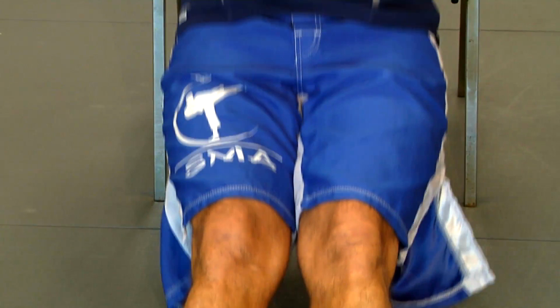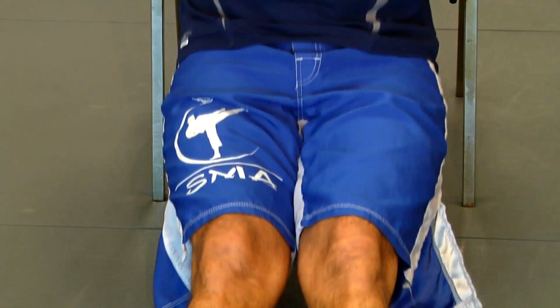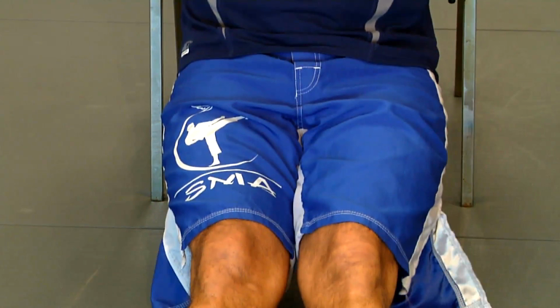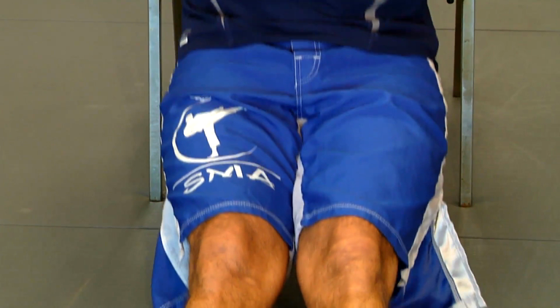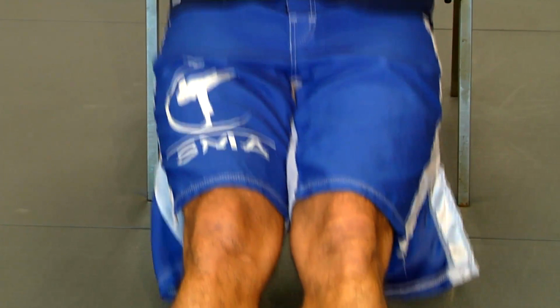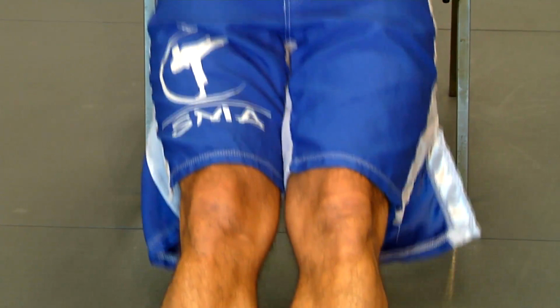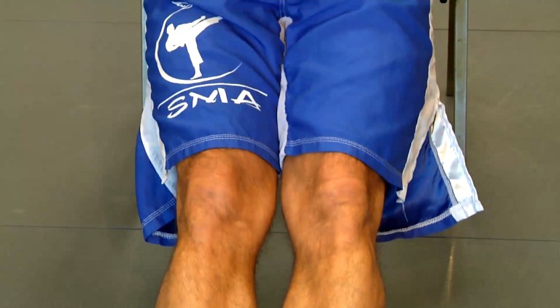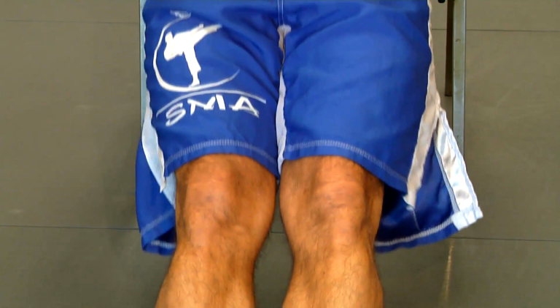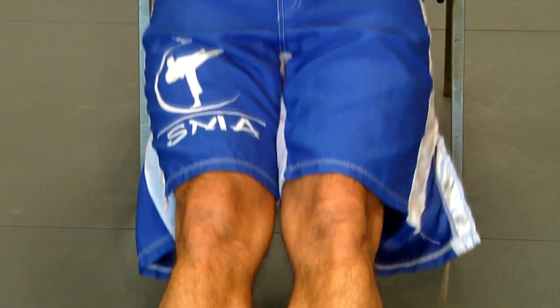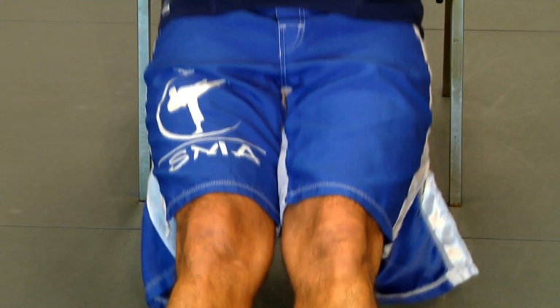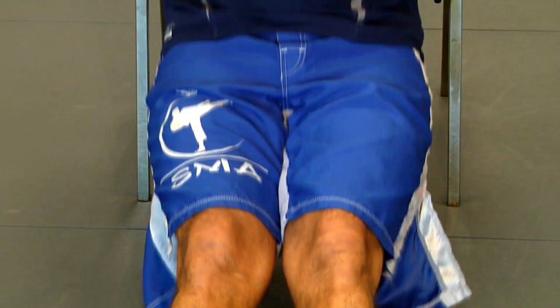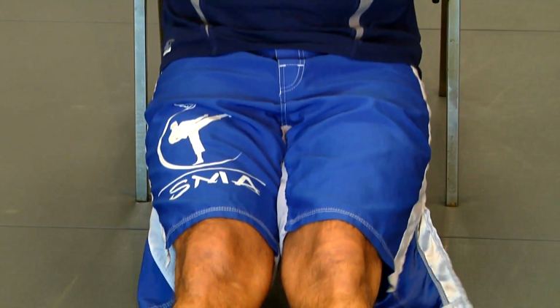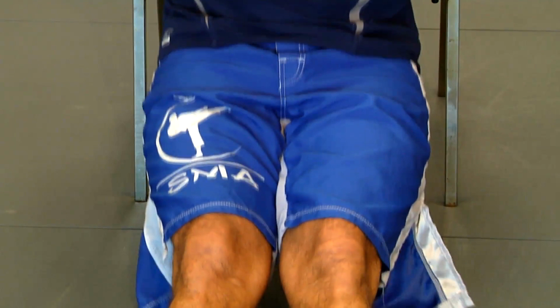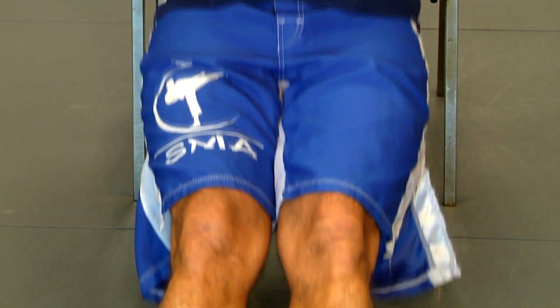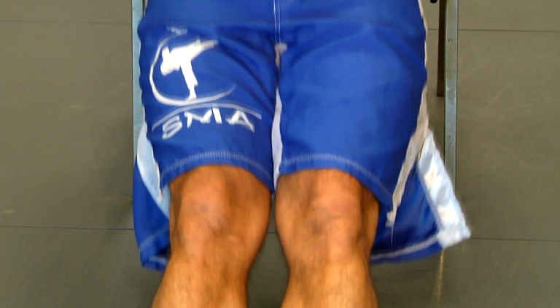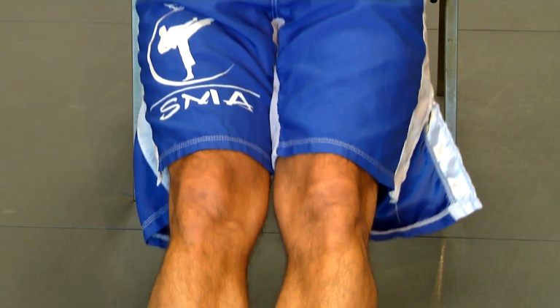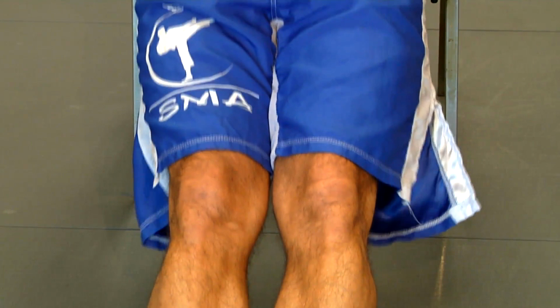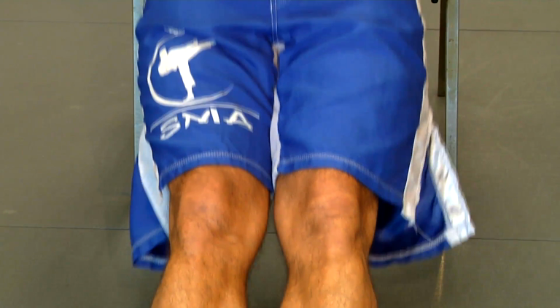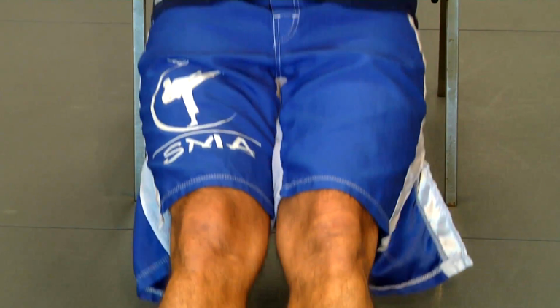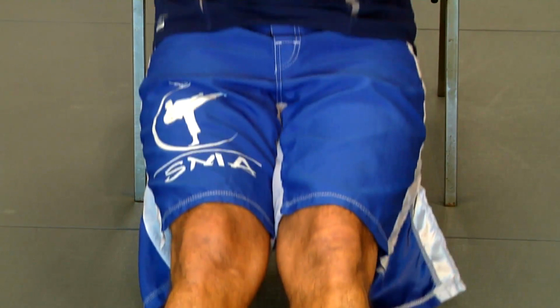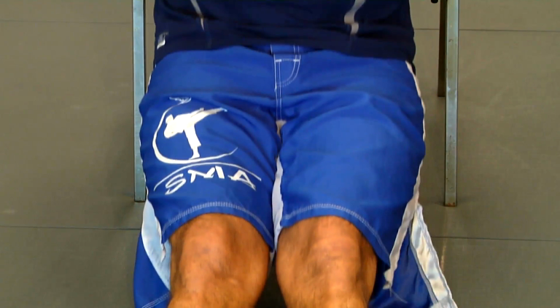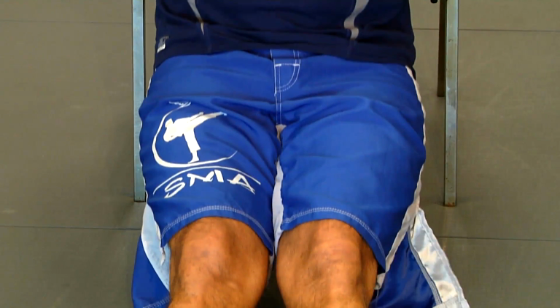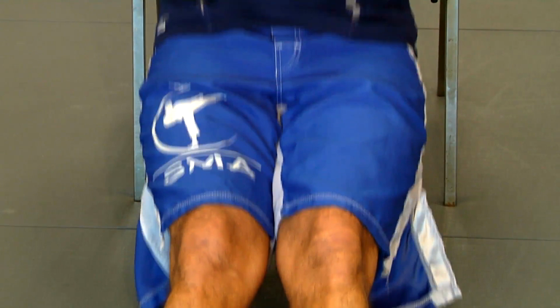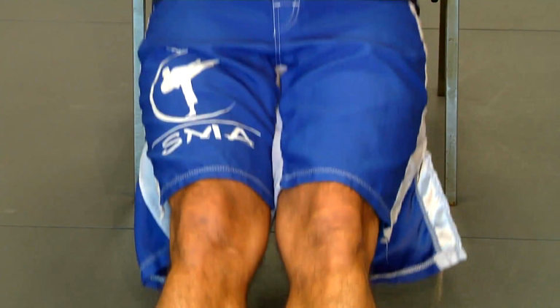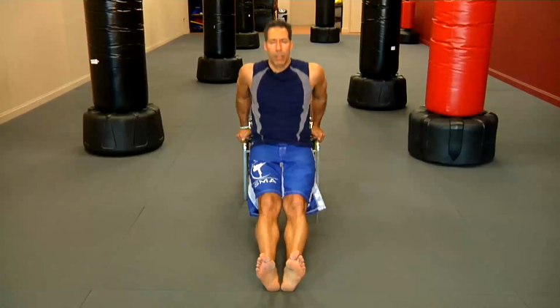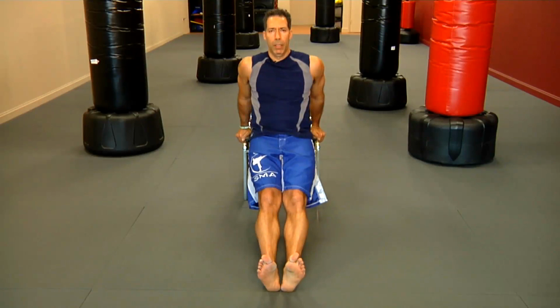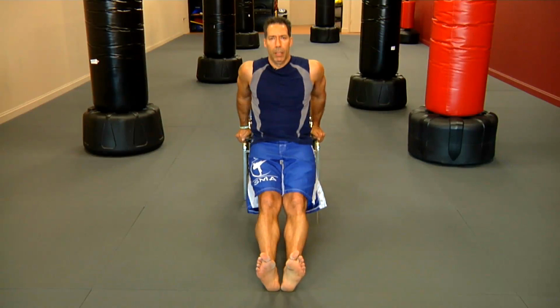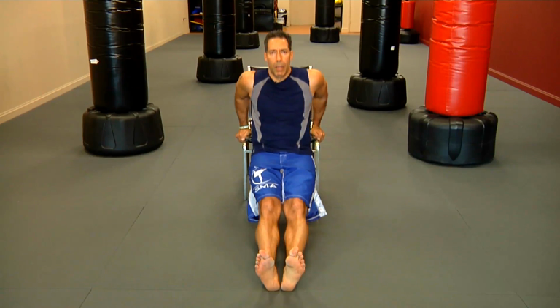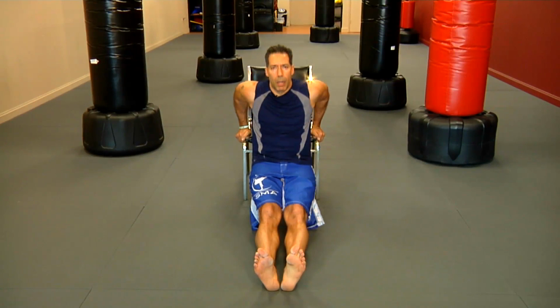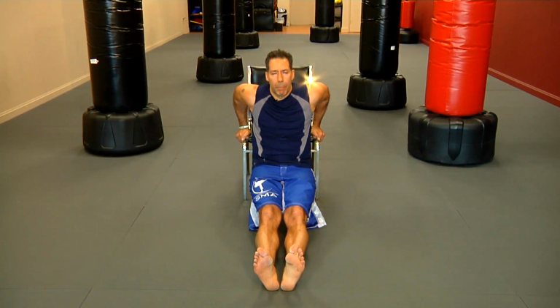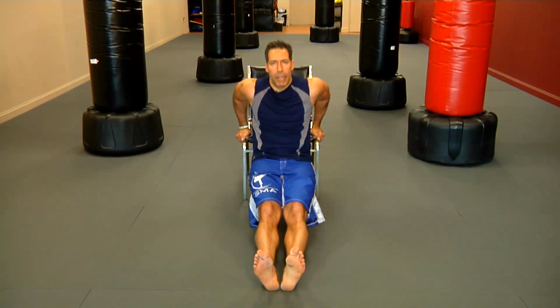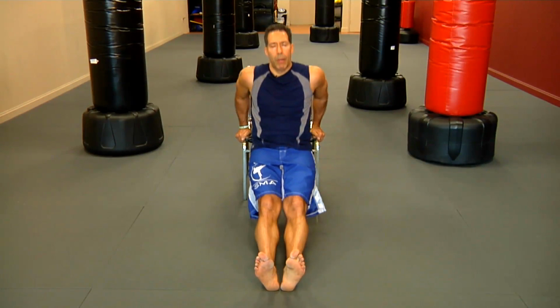Again, we want to do these for 30 seconds, with a 10 second break in between, up and down.